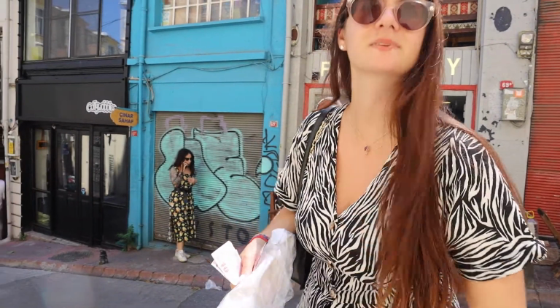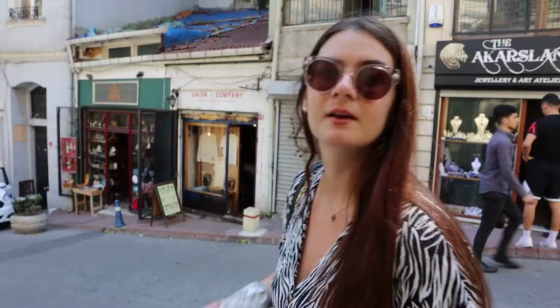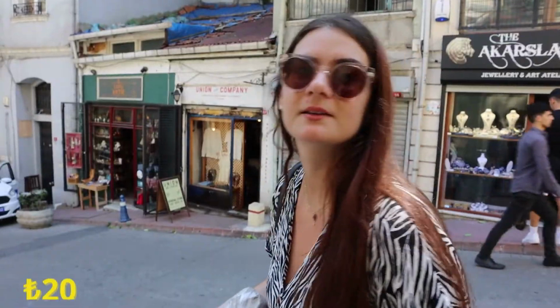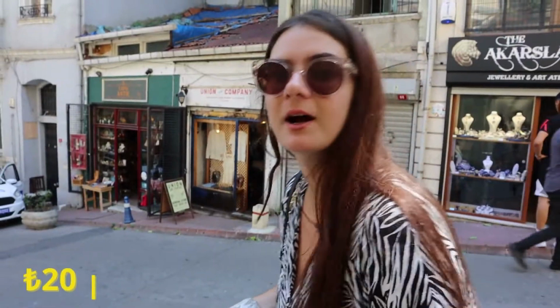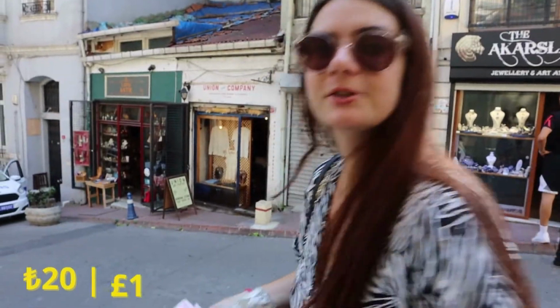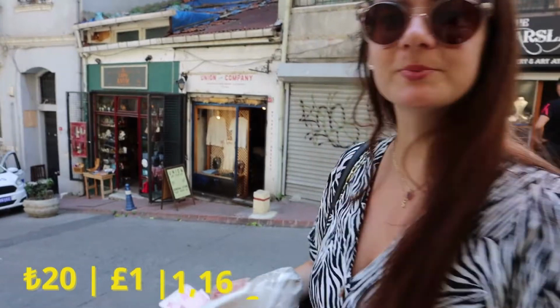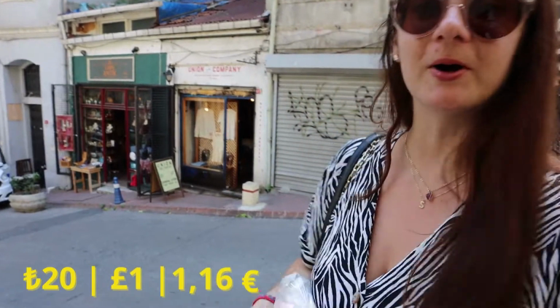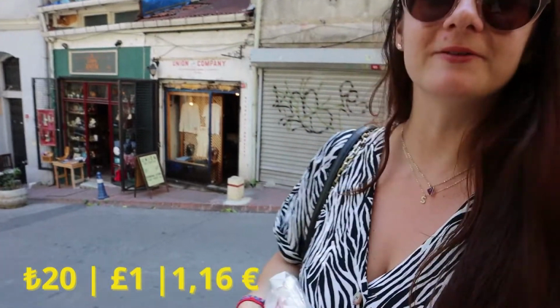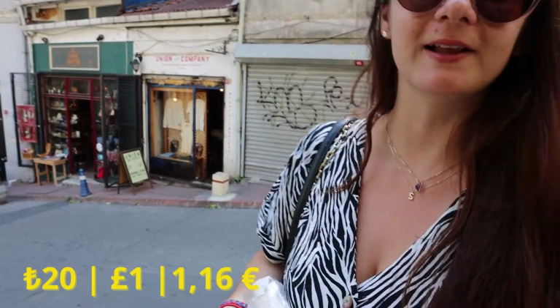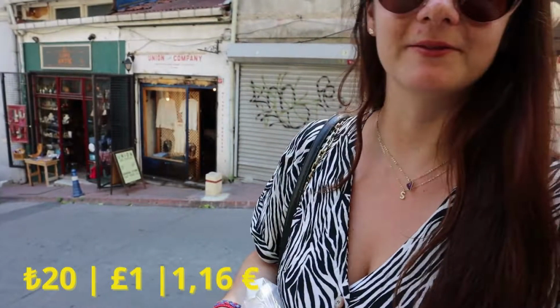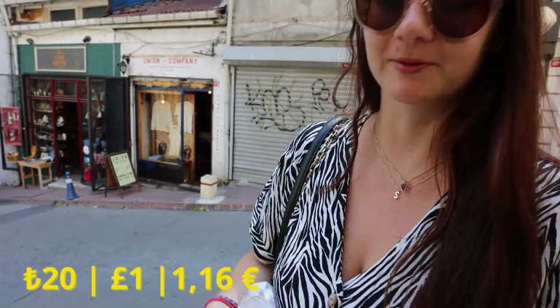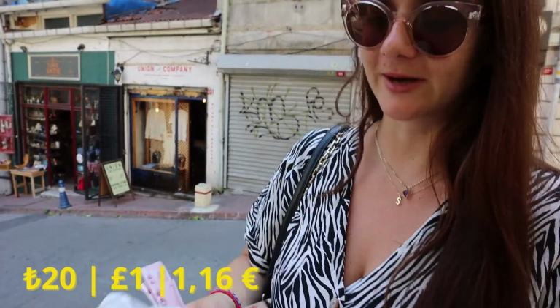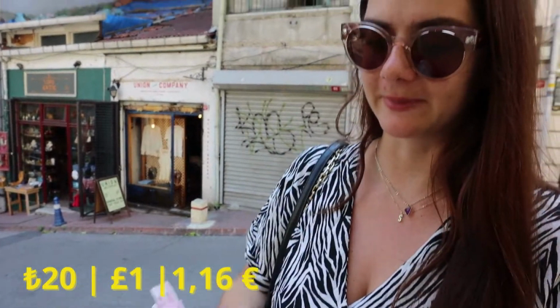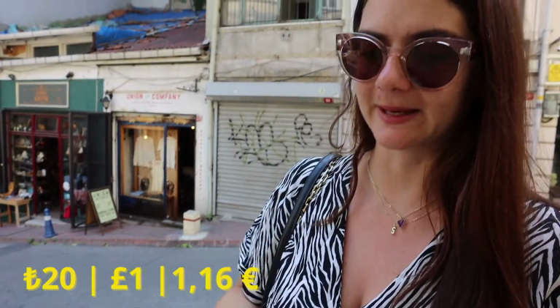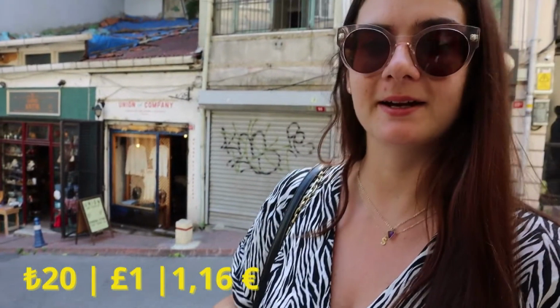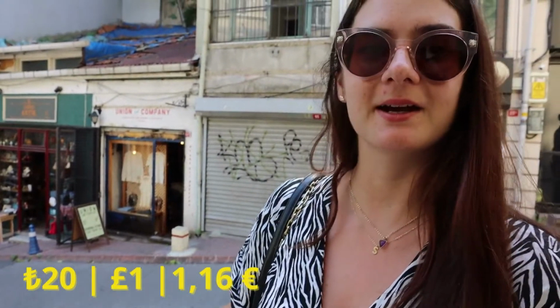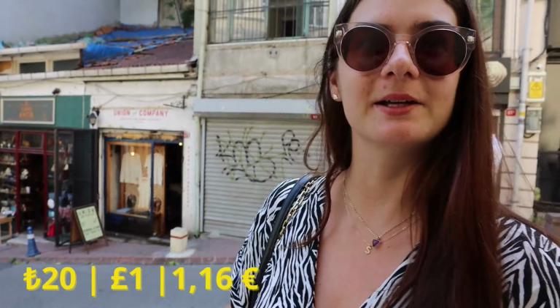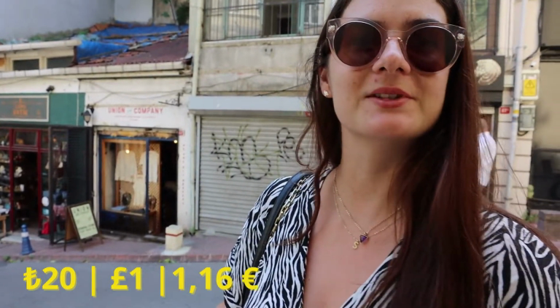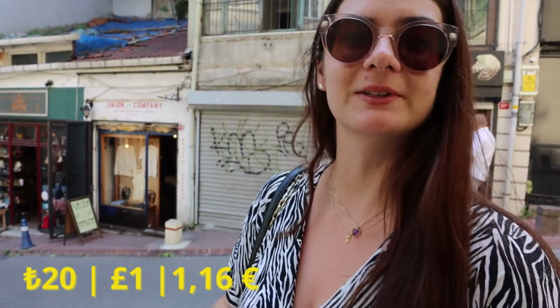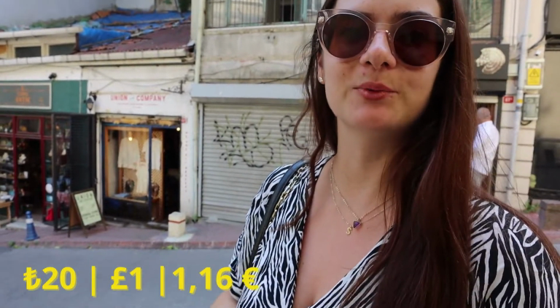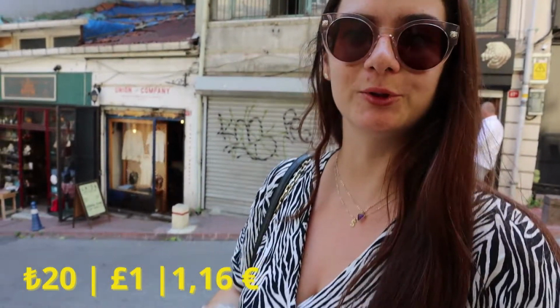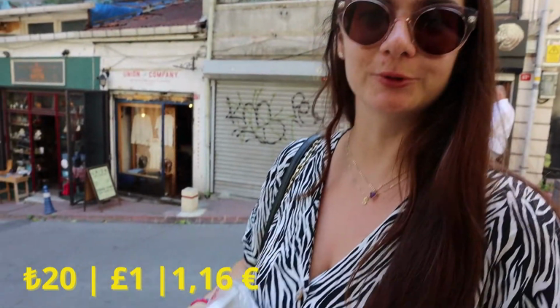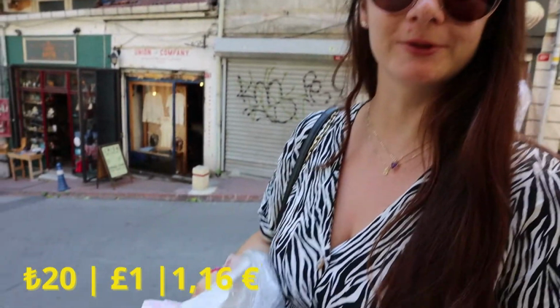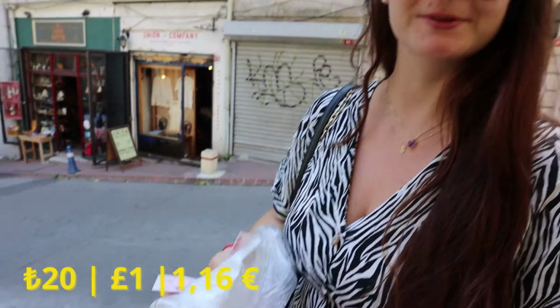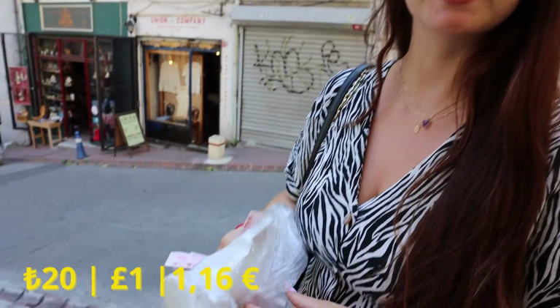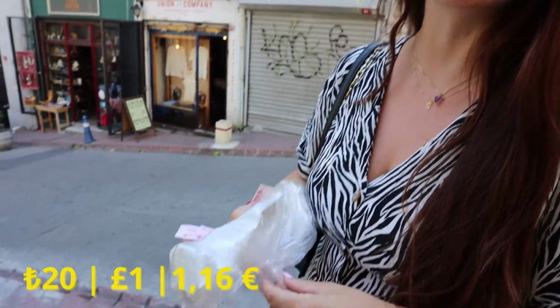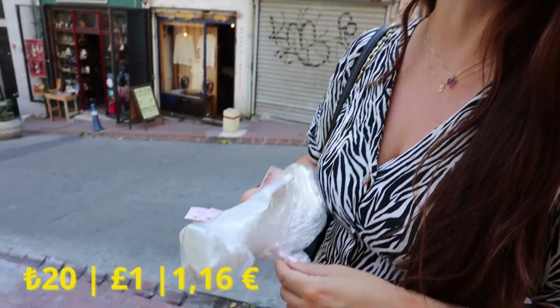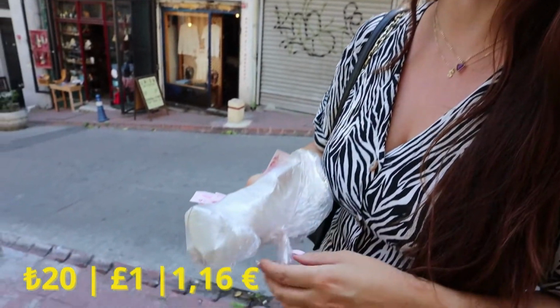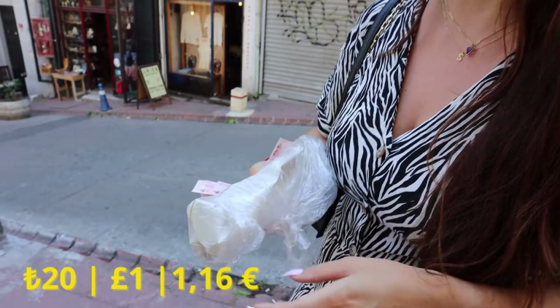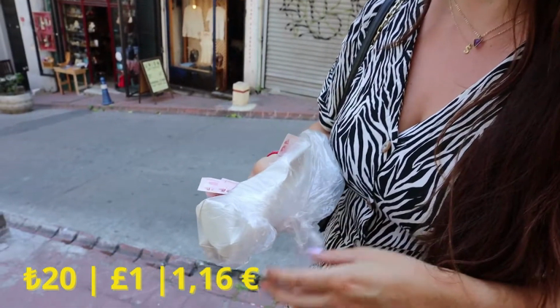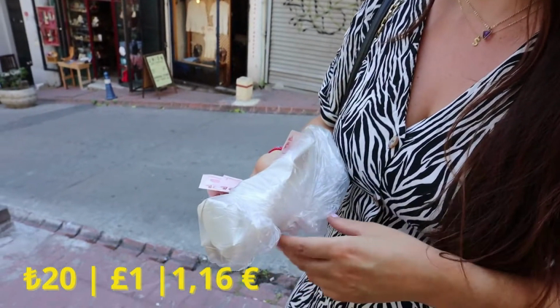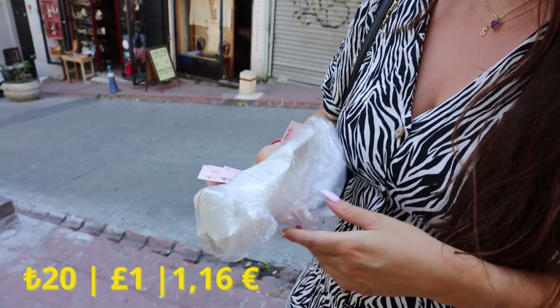So I just bought a falafel wrap here and it was only one euro, so 20 lira.